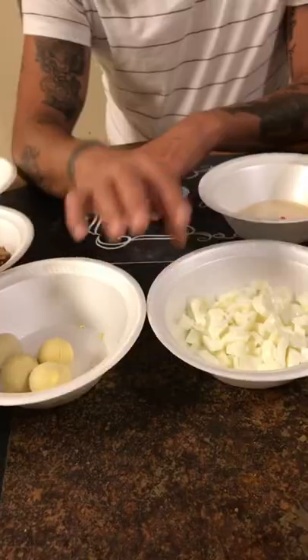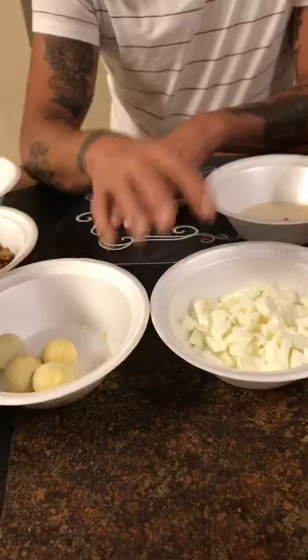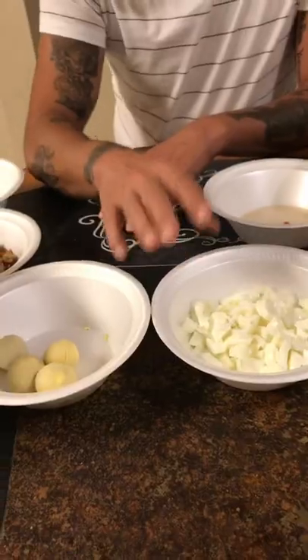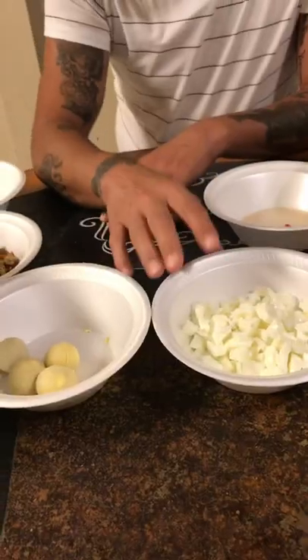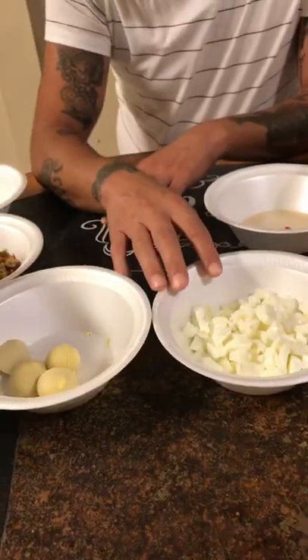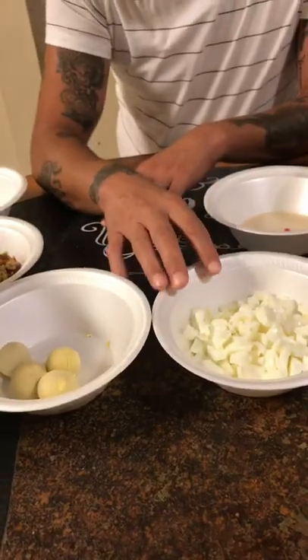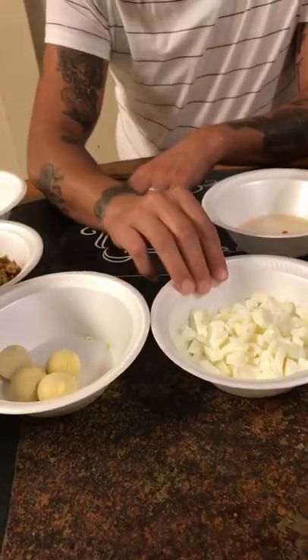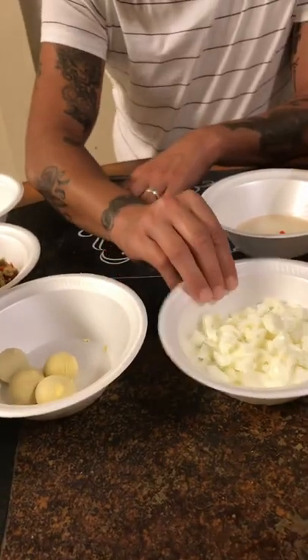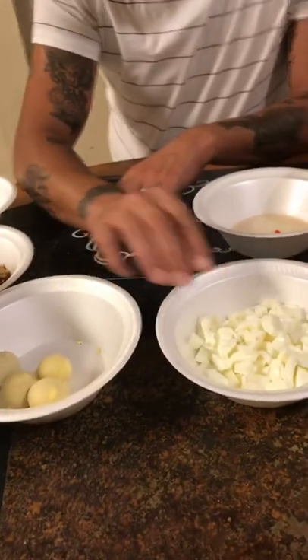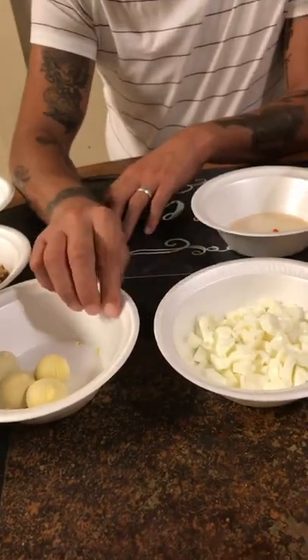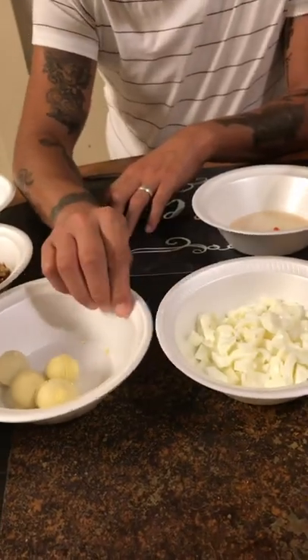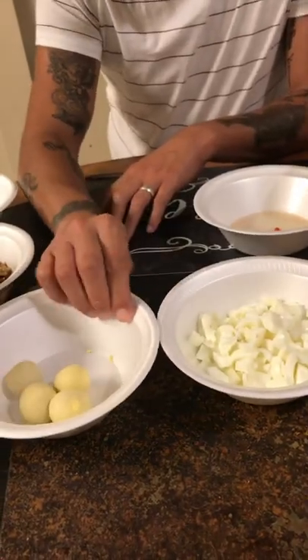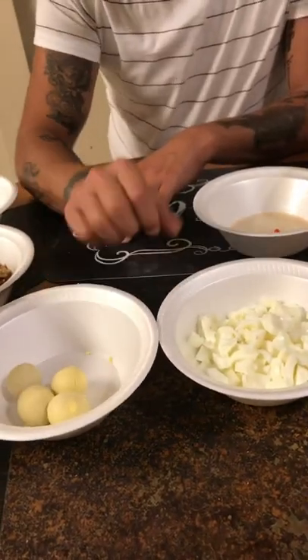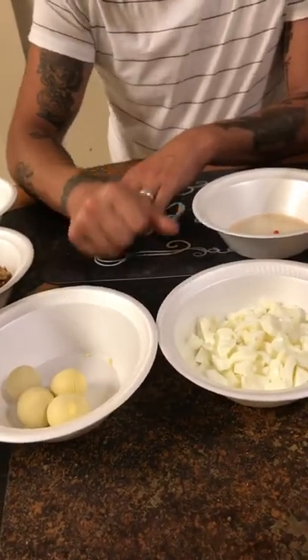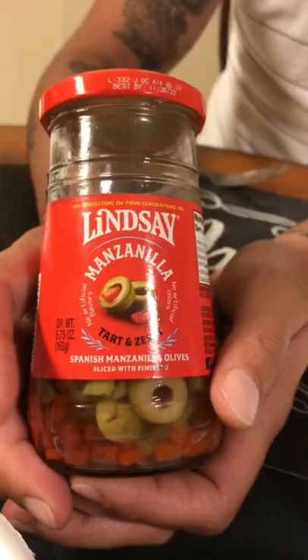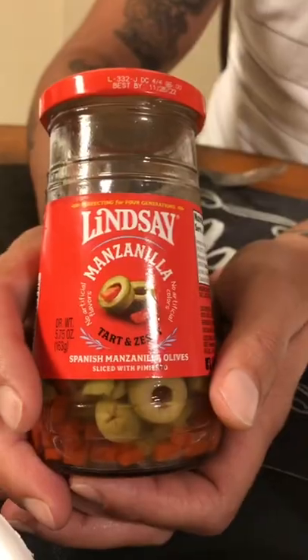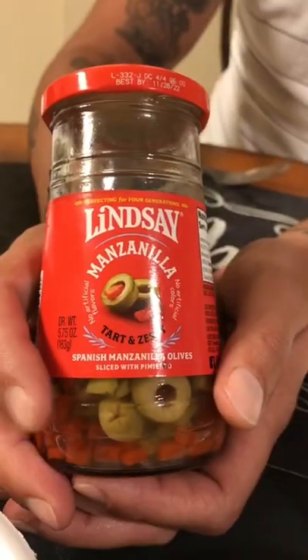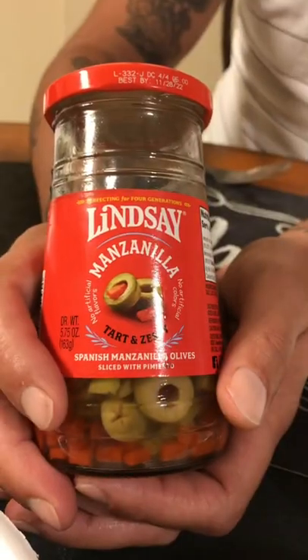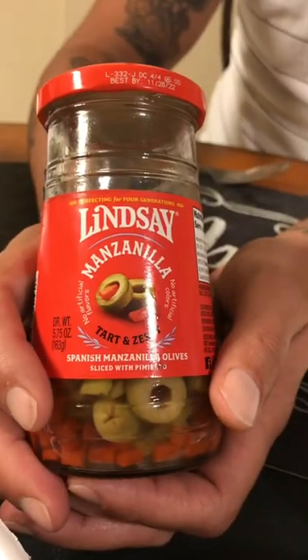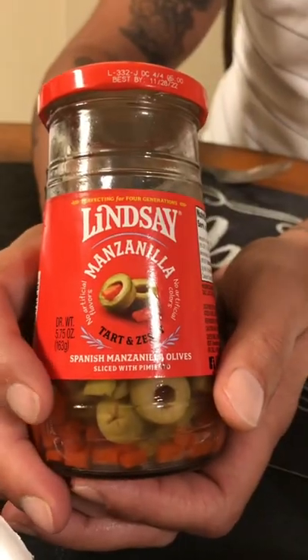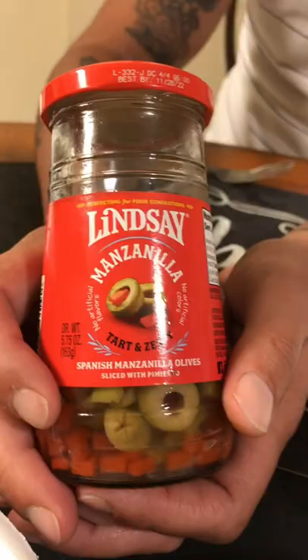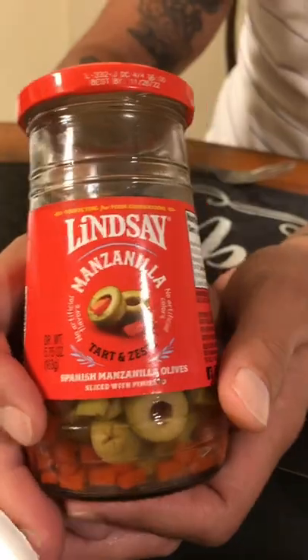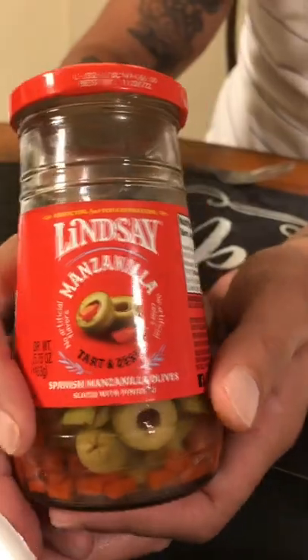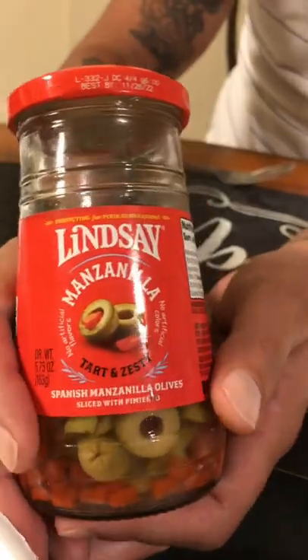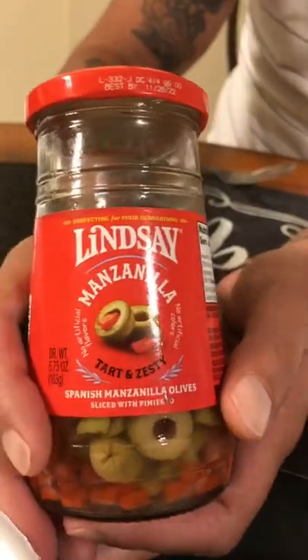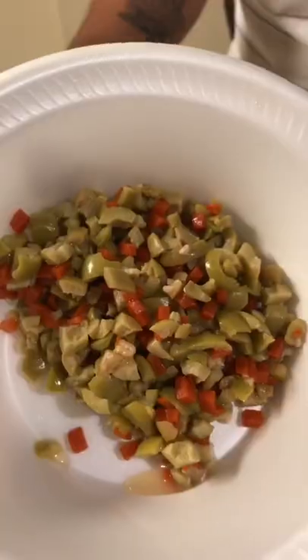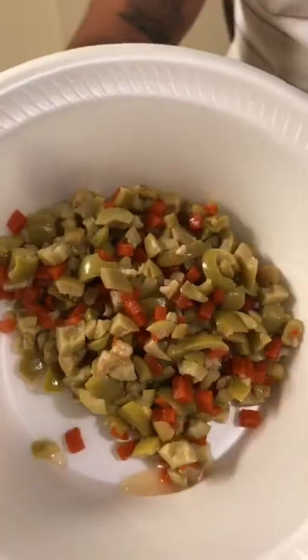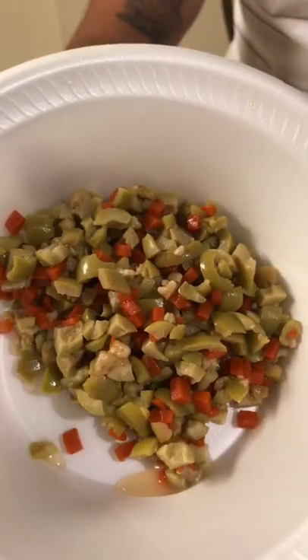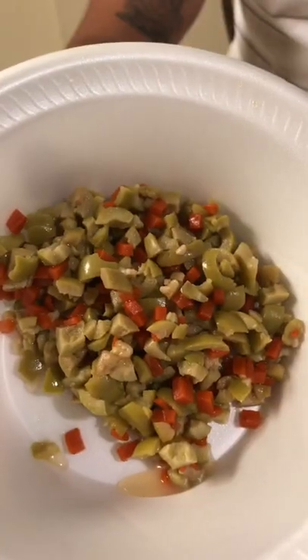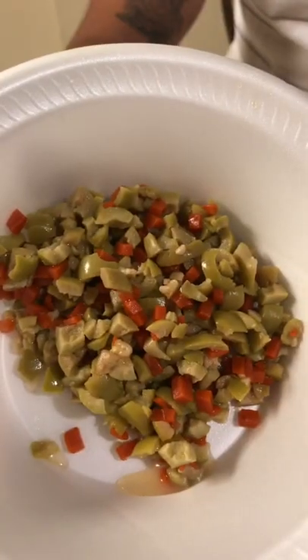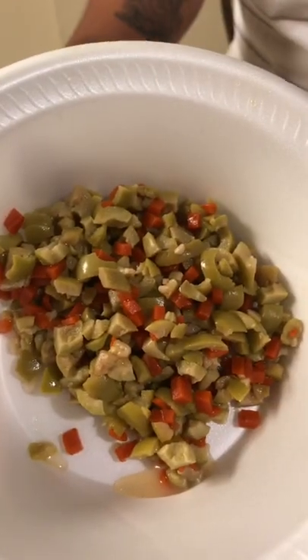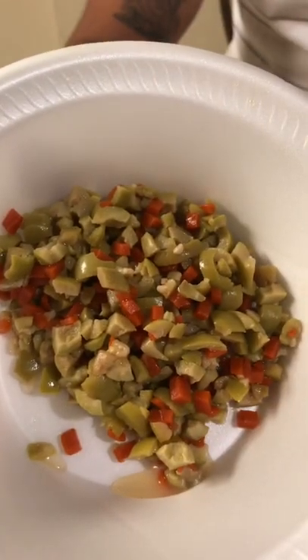Take four boiled eggs and separate it just like this. Use four tablespoons of these olives and dice them up just like this.